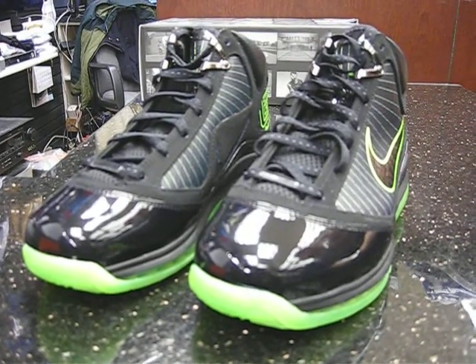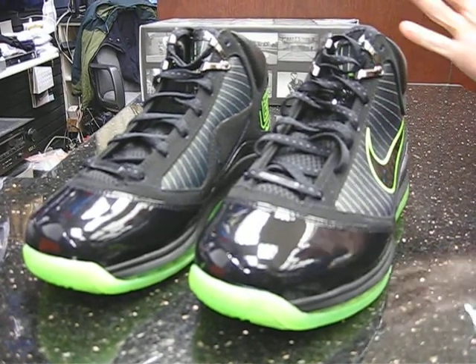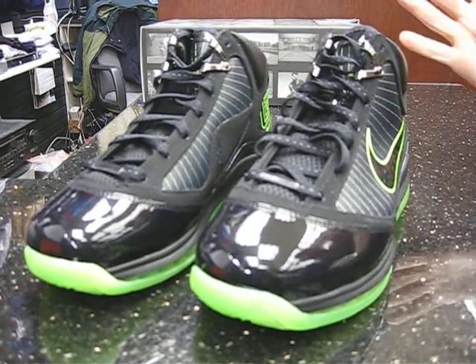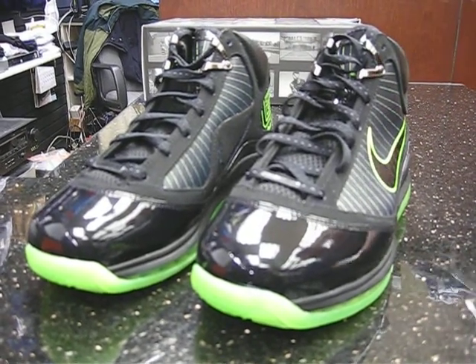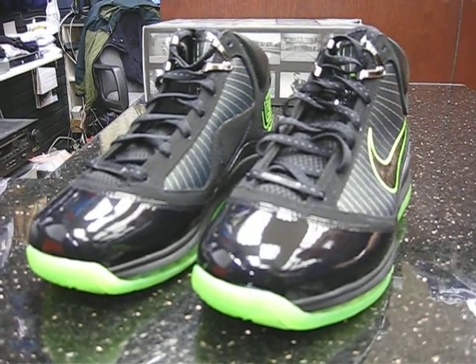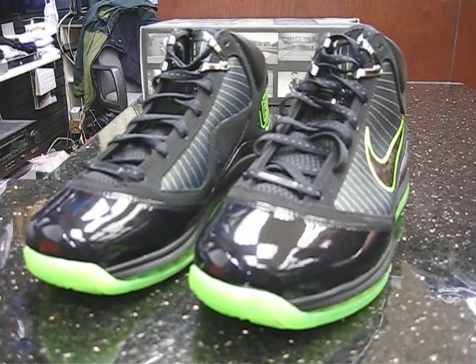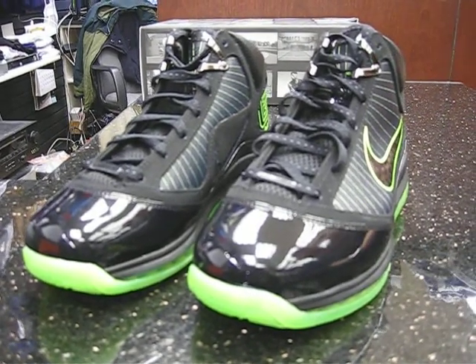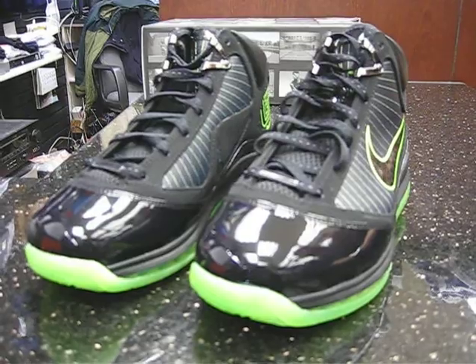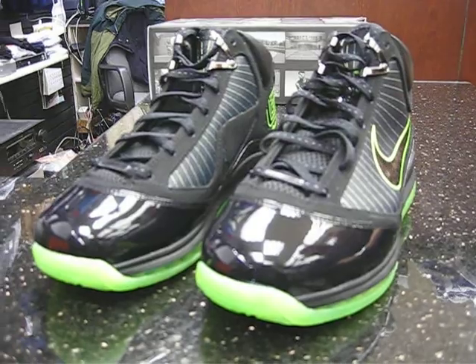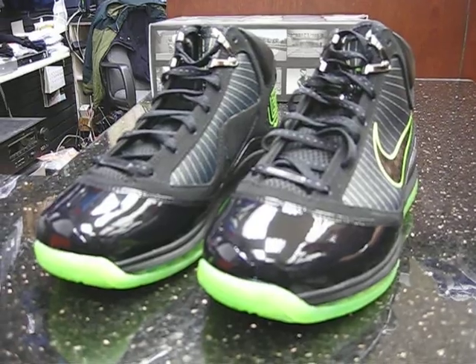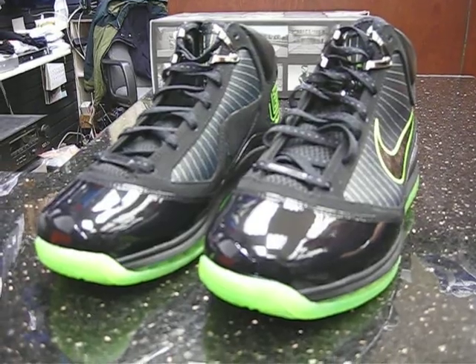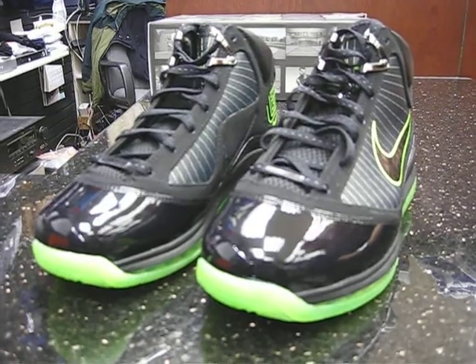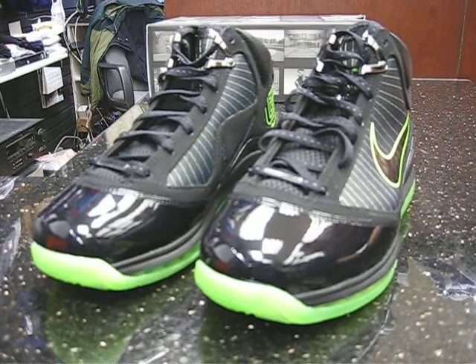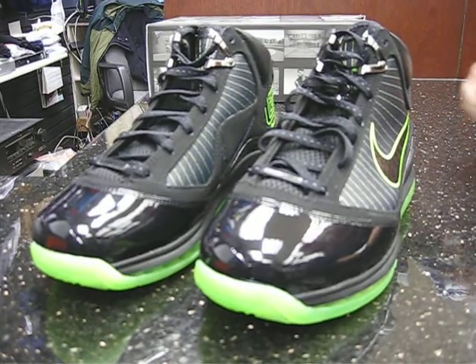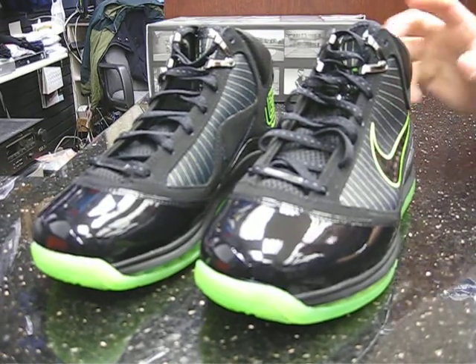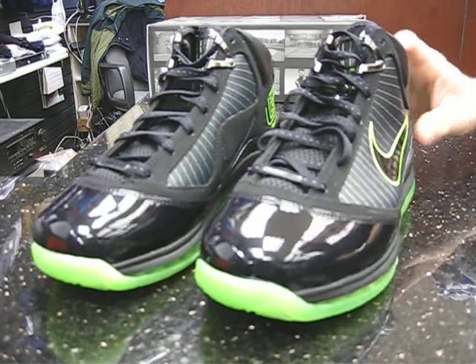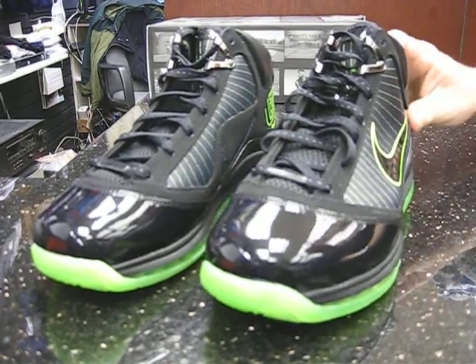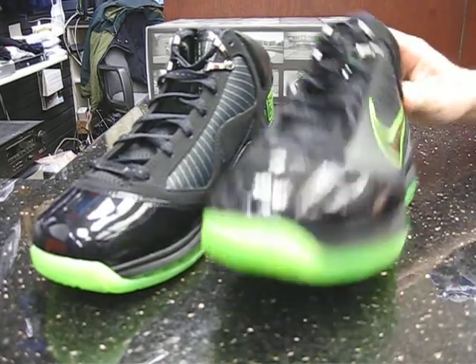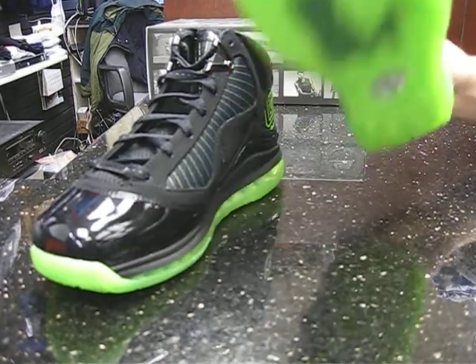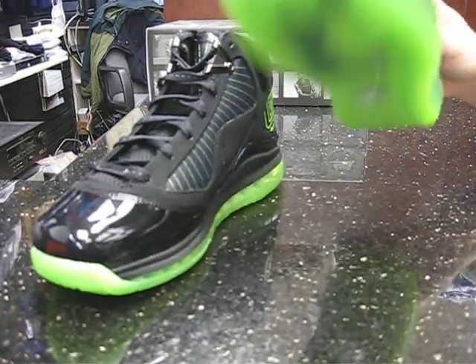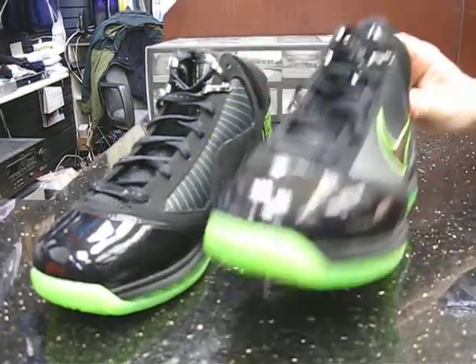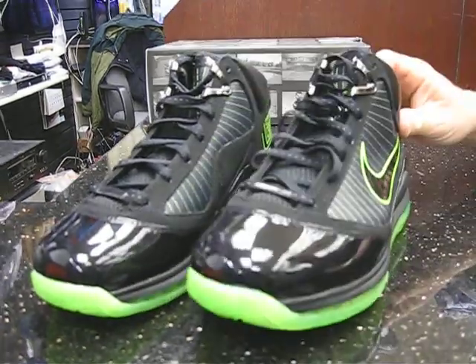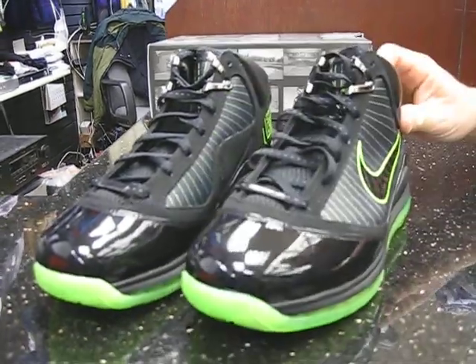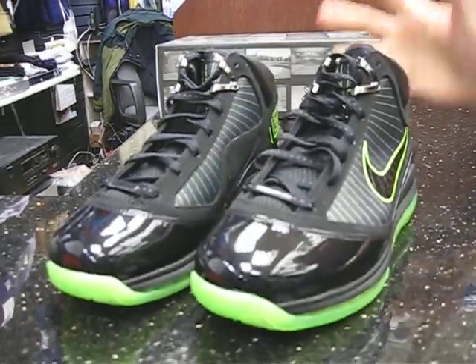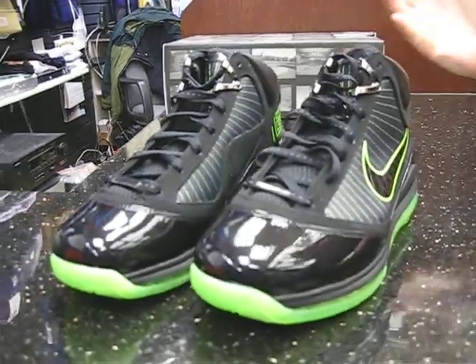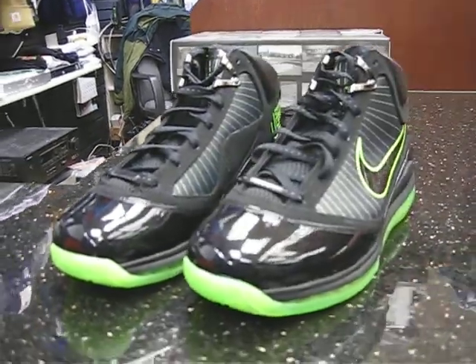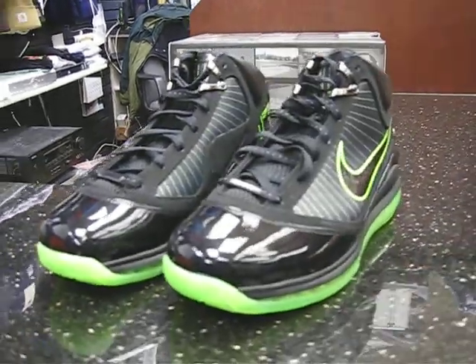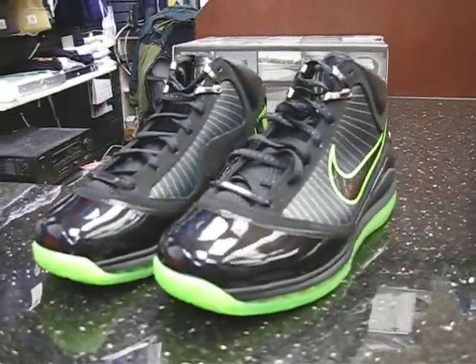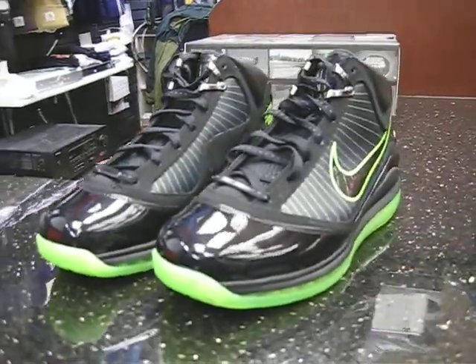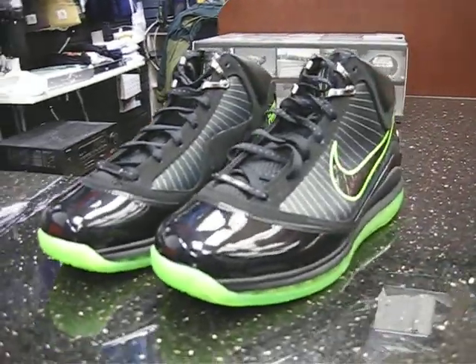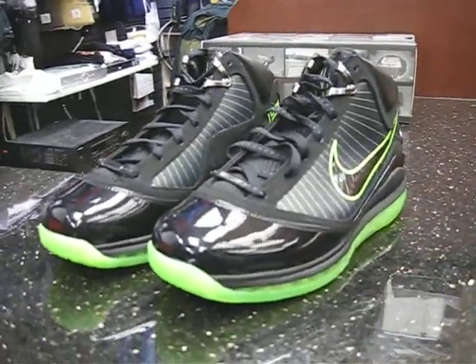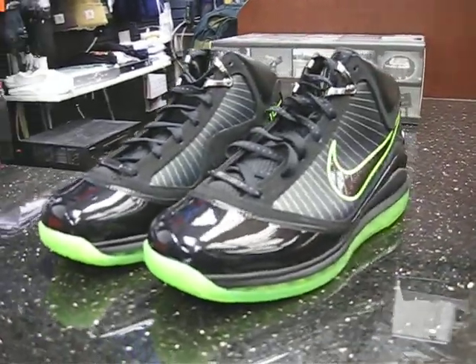This is a black and neon green colorway. This is always a good colorway — makes everything pop on the shoe.